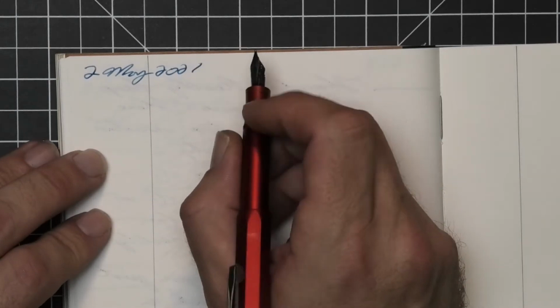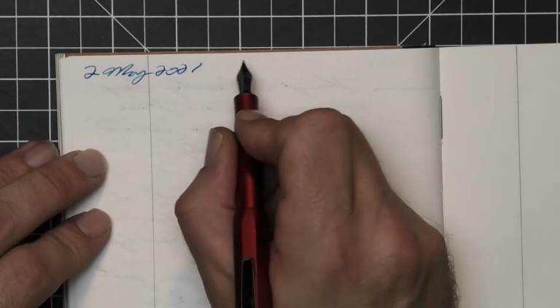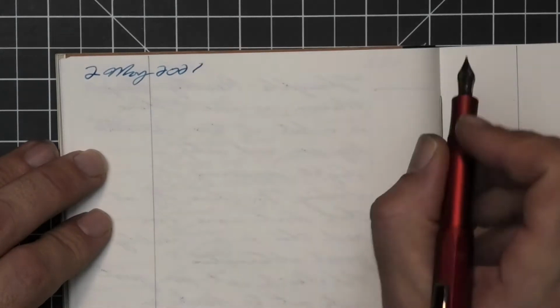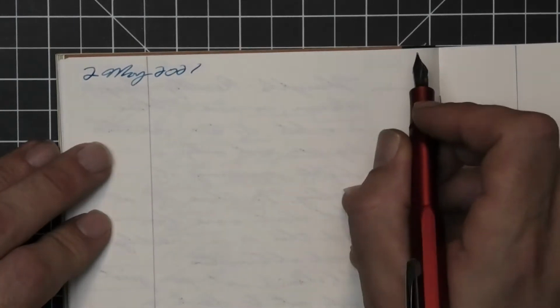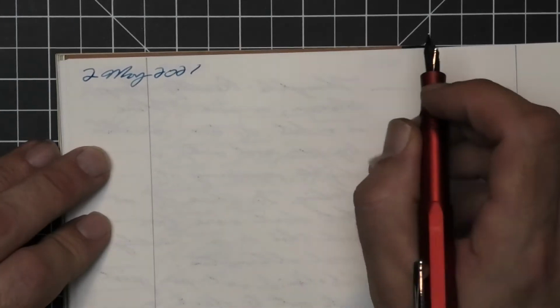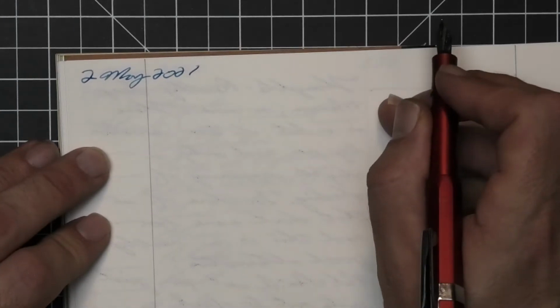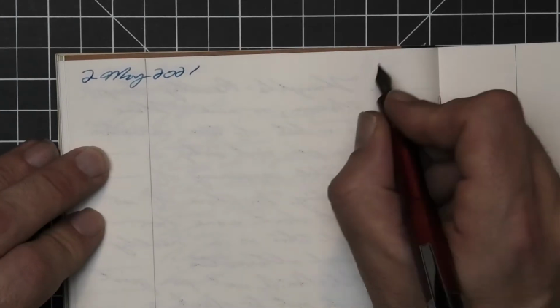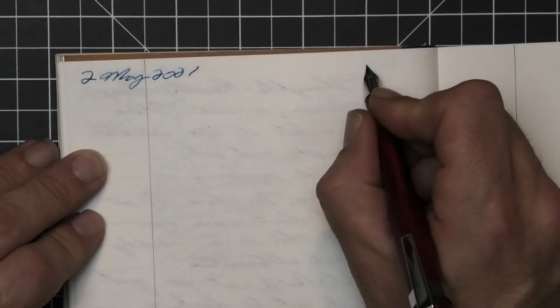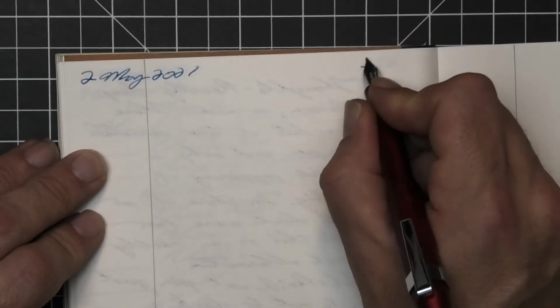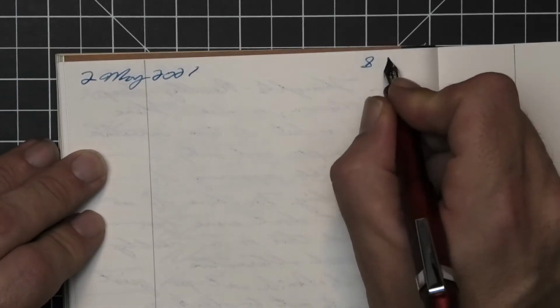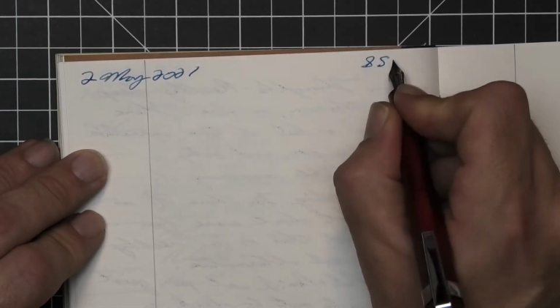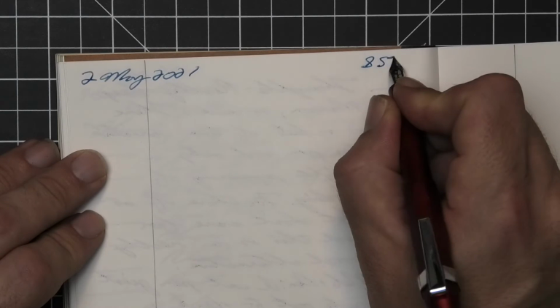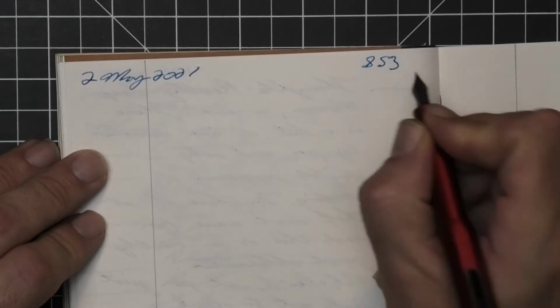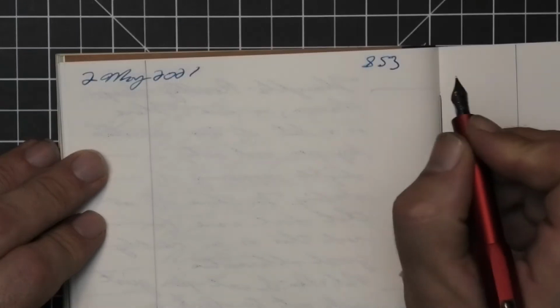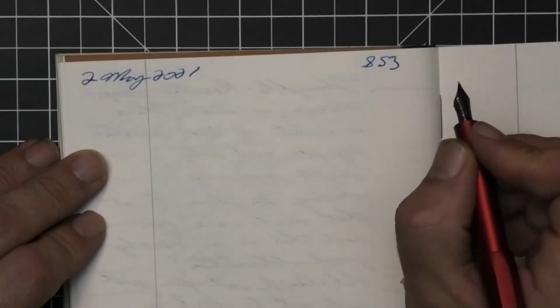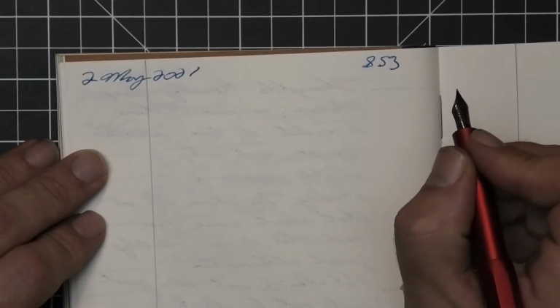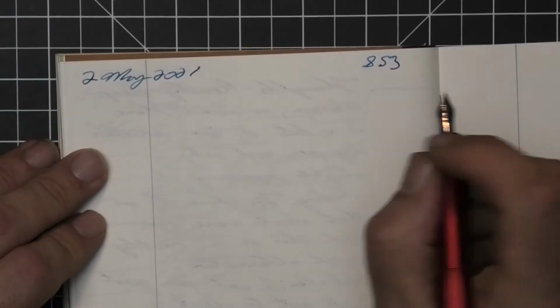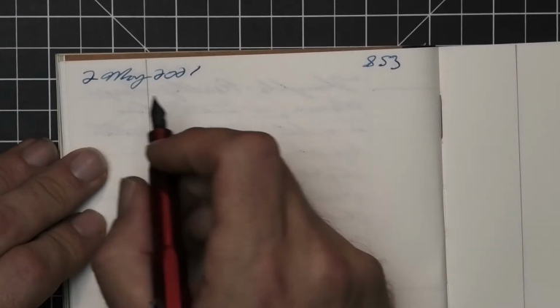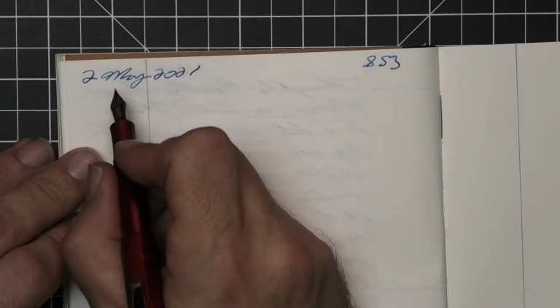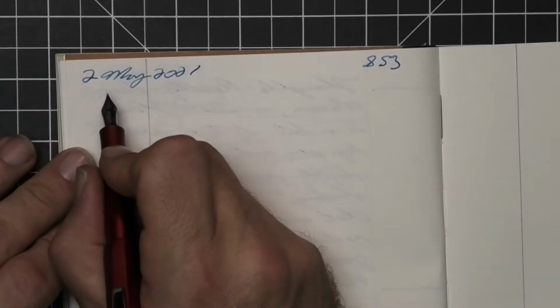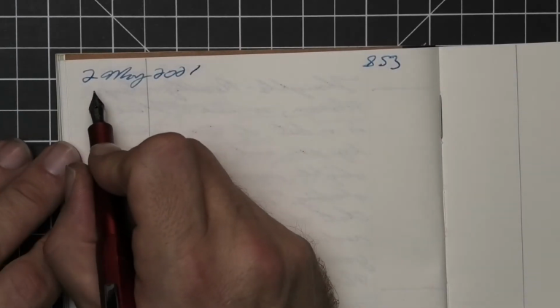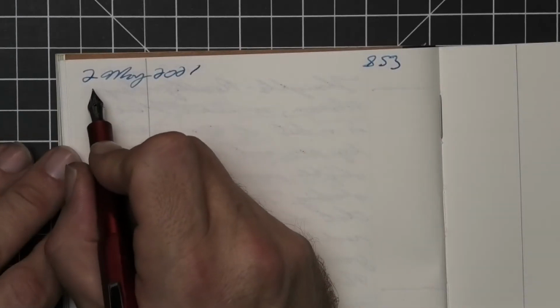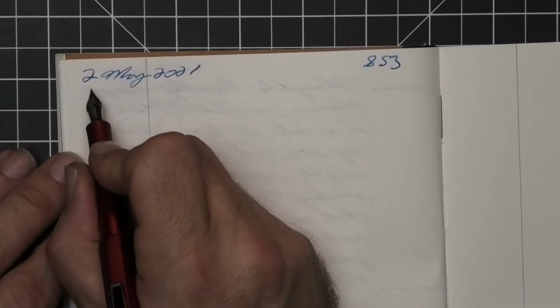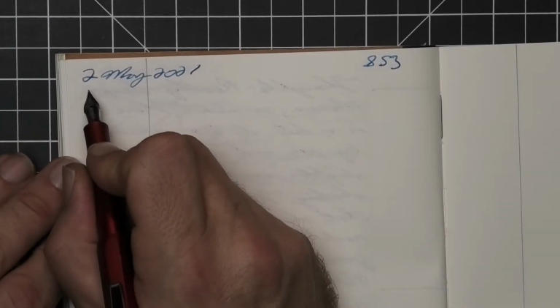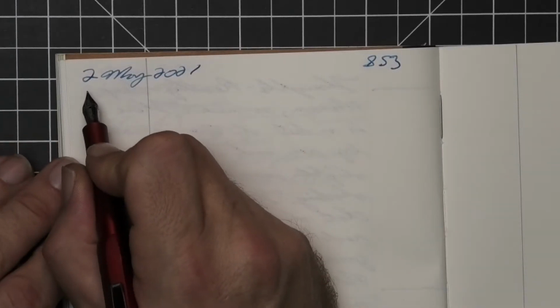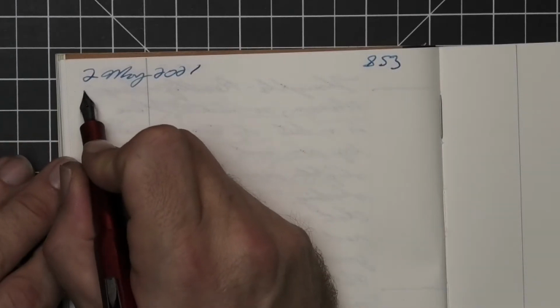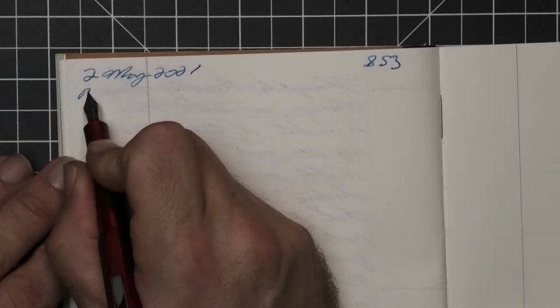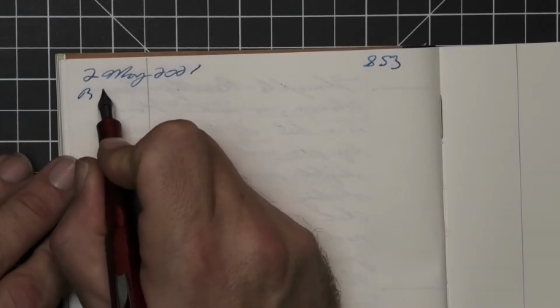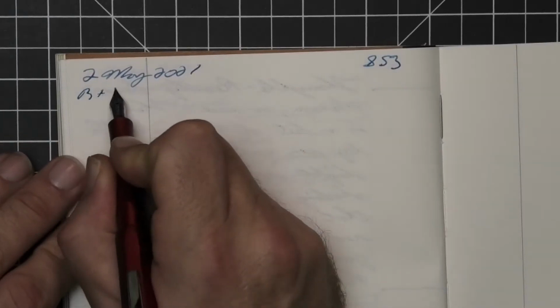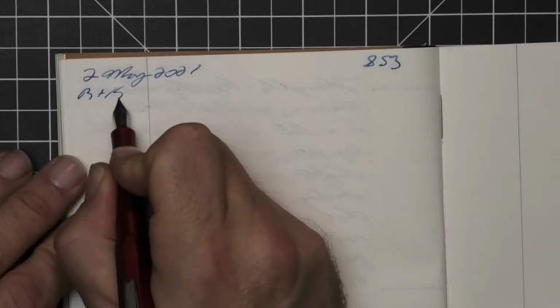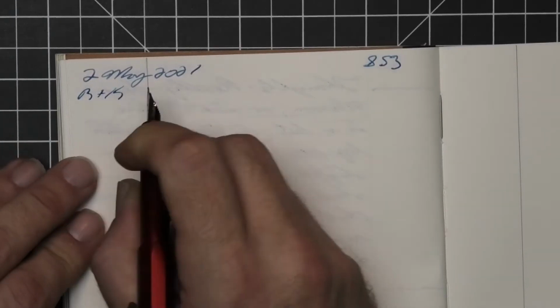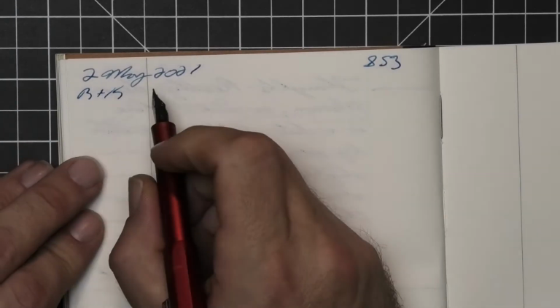You're going to notice that this is the wrong ink in this pen at this moment — I had to go back and change it right after I got through doing this part.